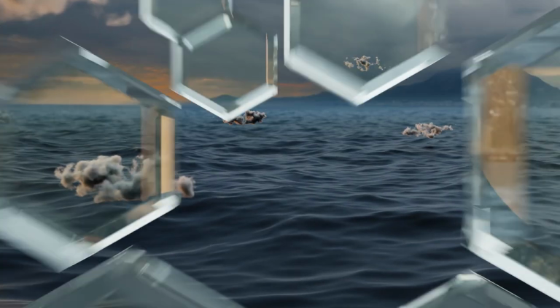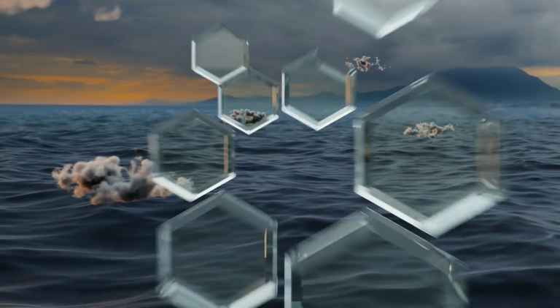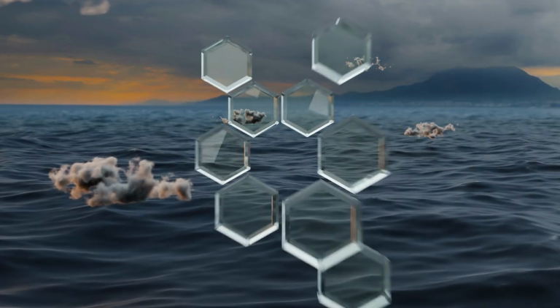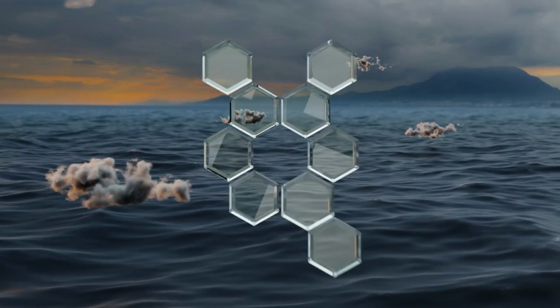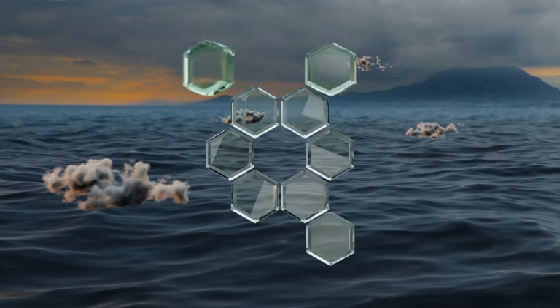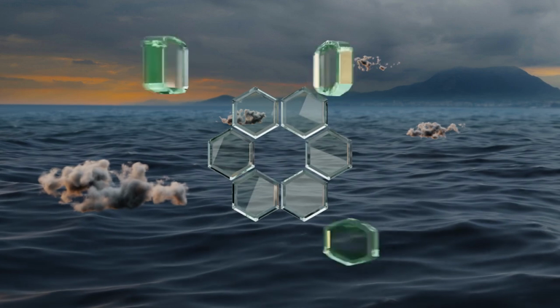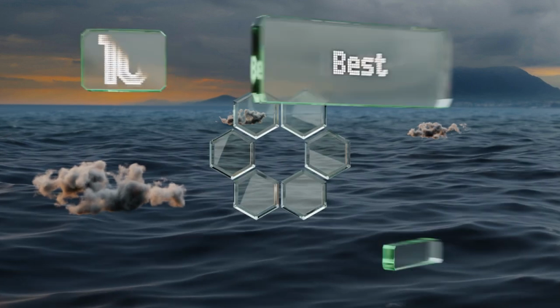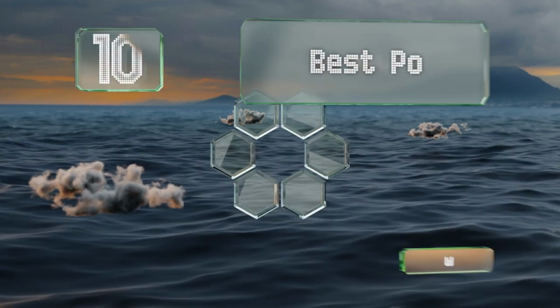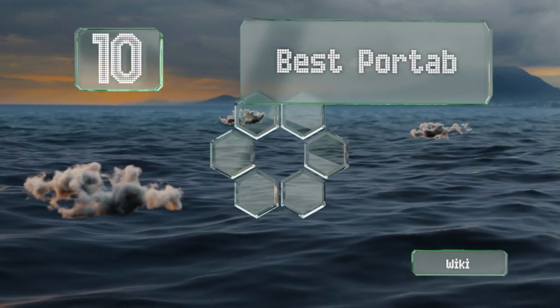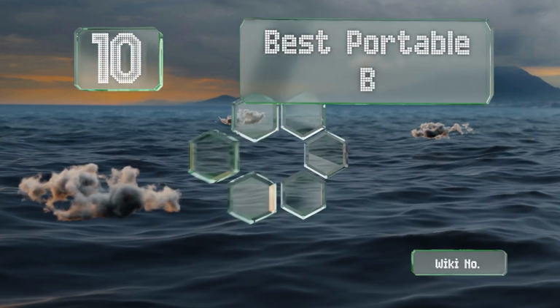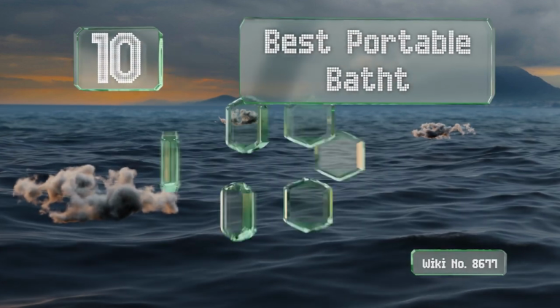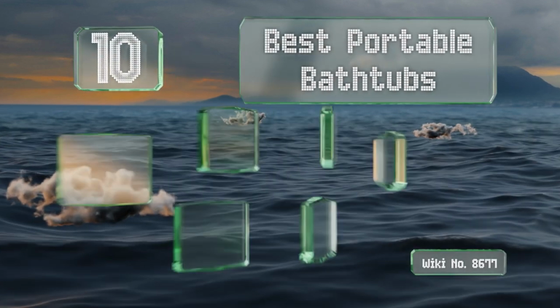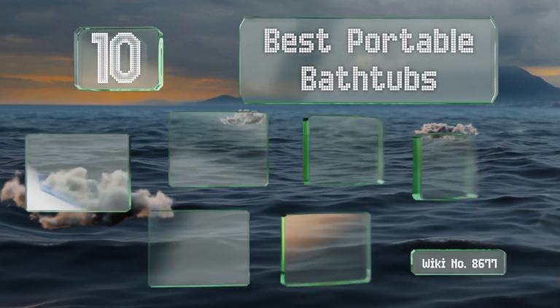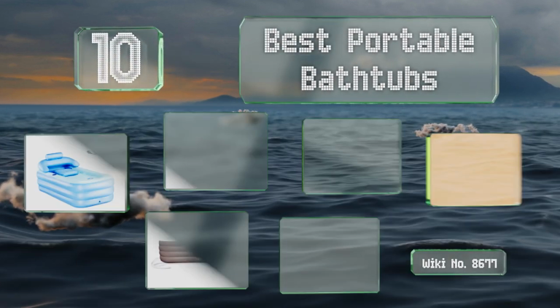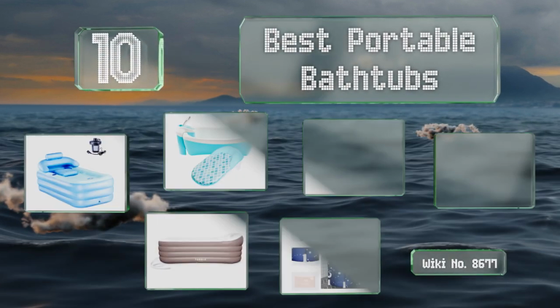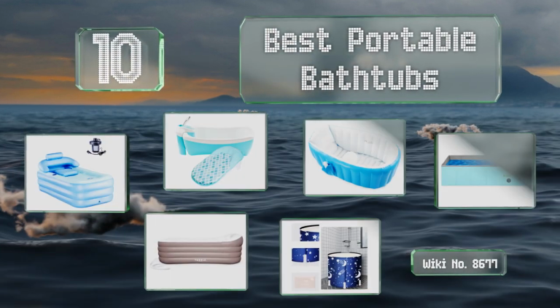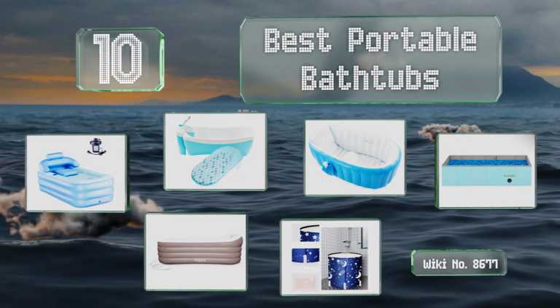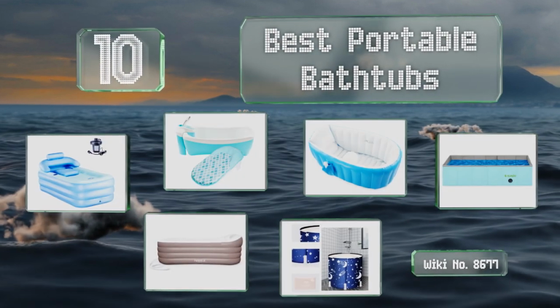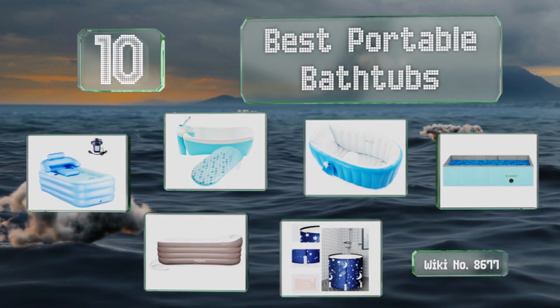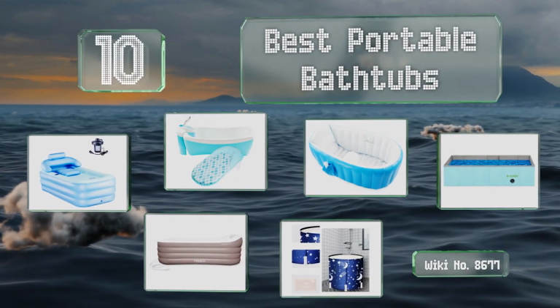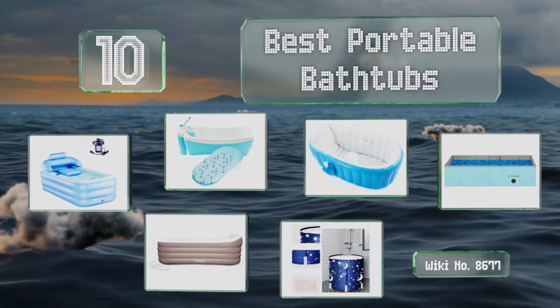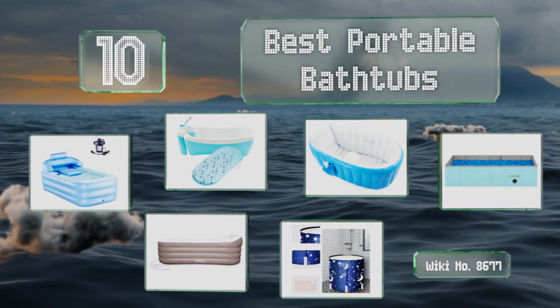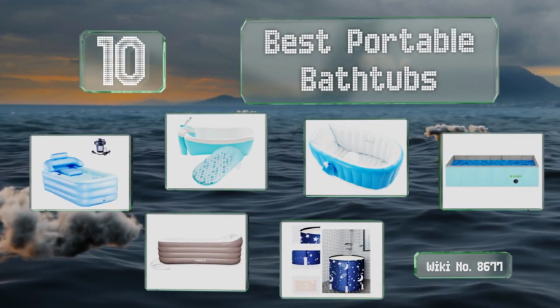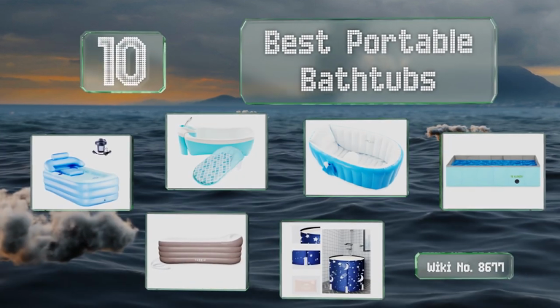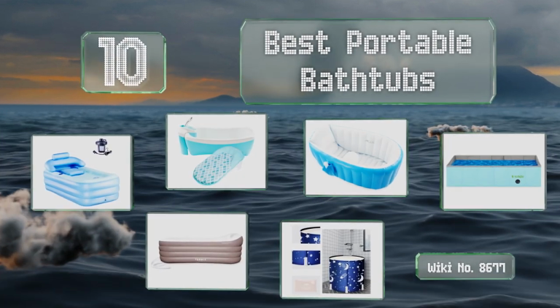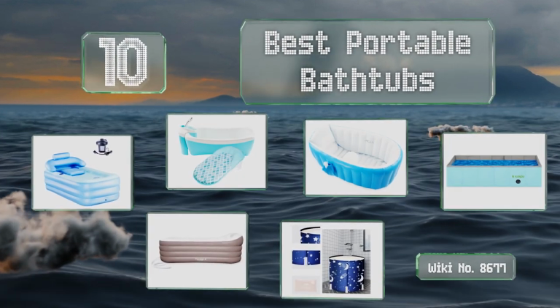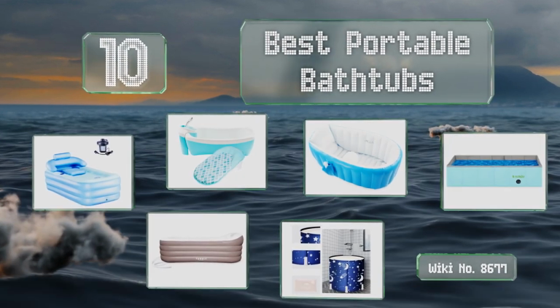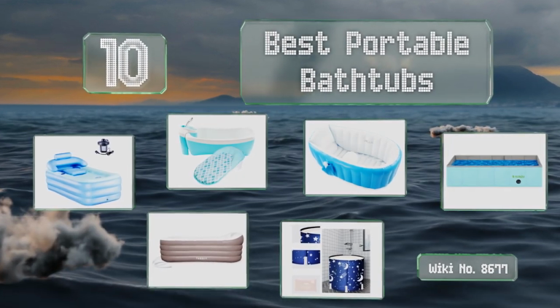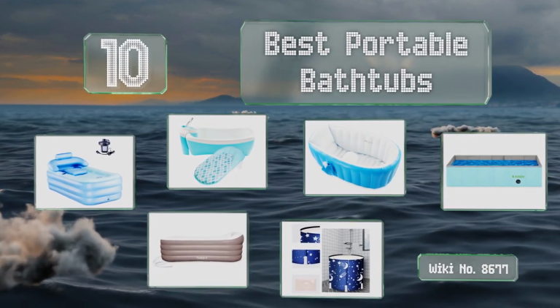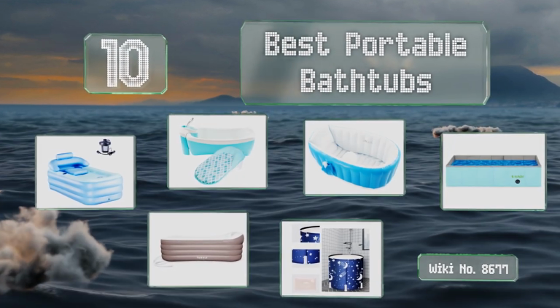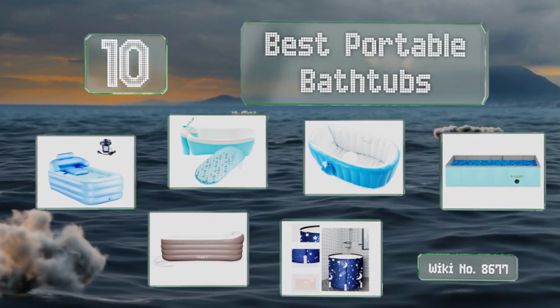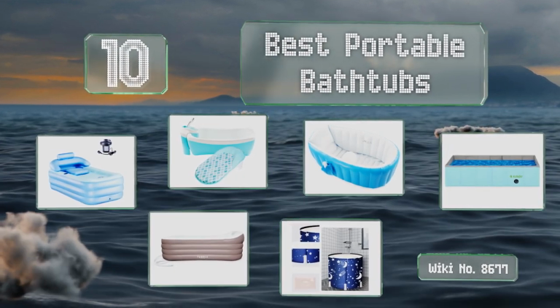EasyVid presents the 10 best portable bathtubs. Let's get started with the list.